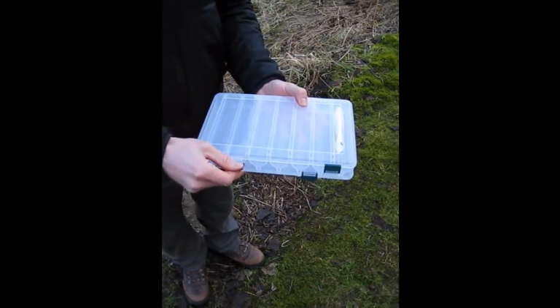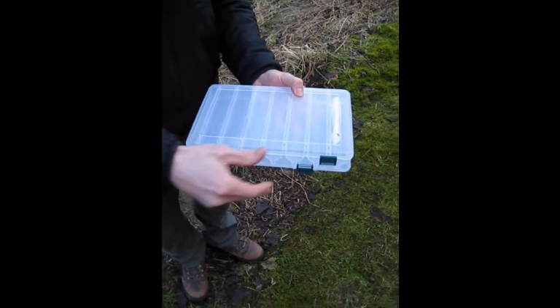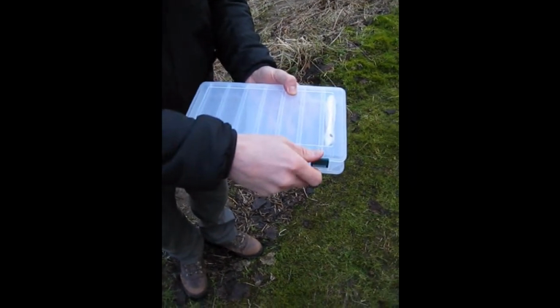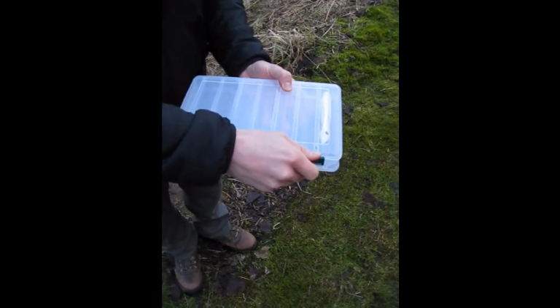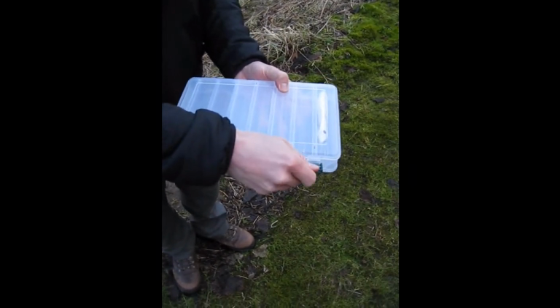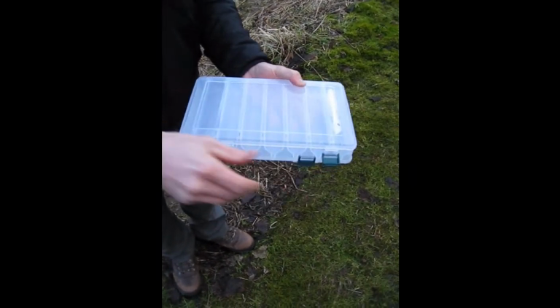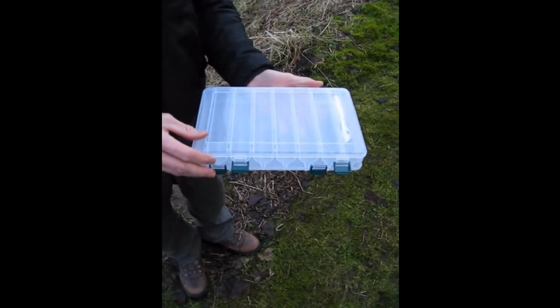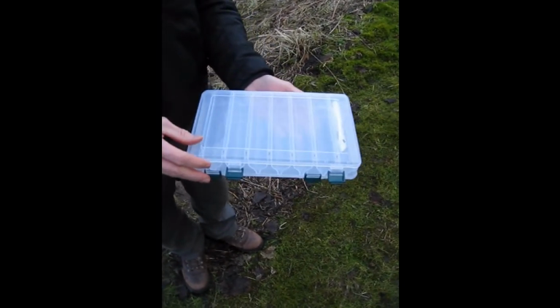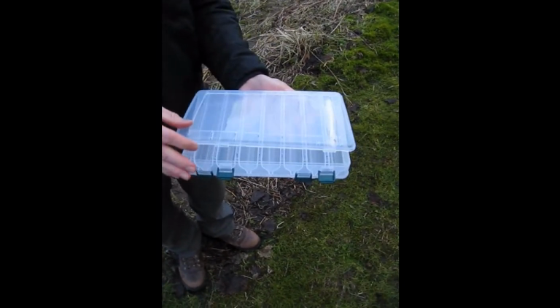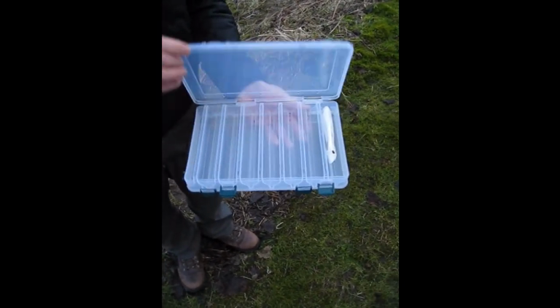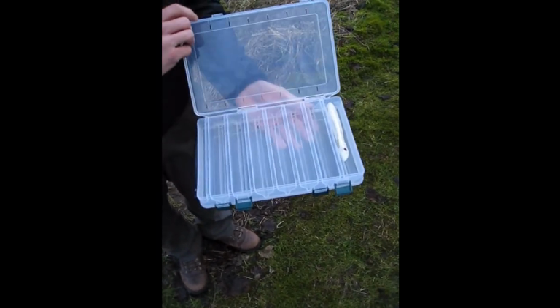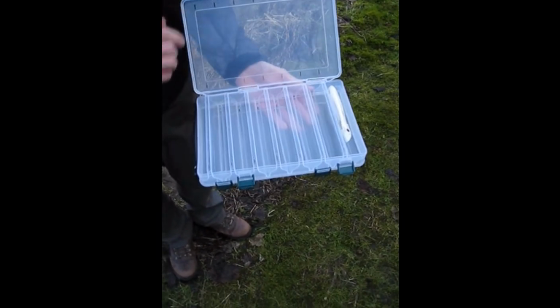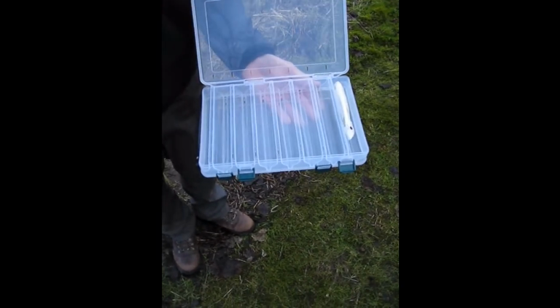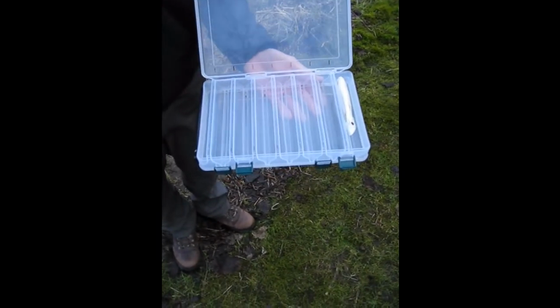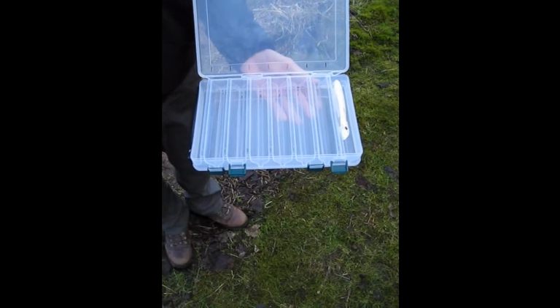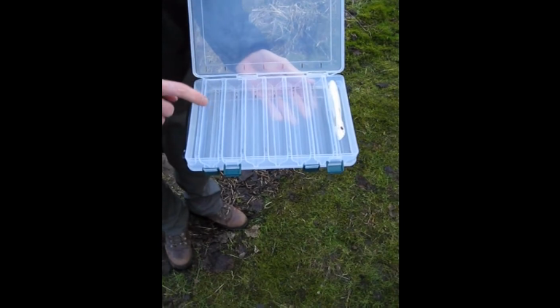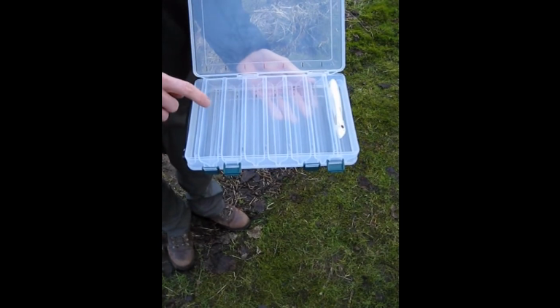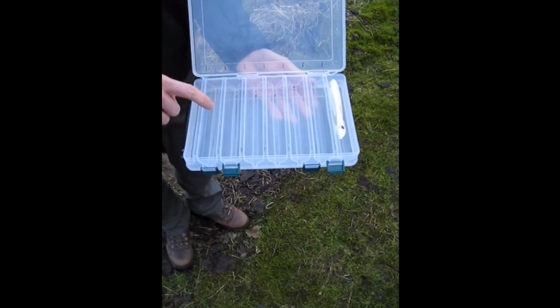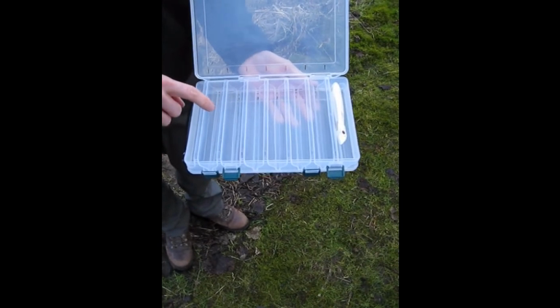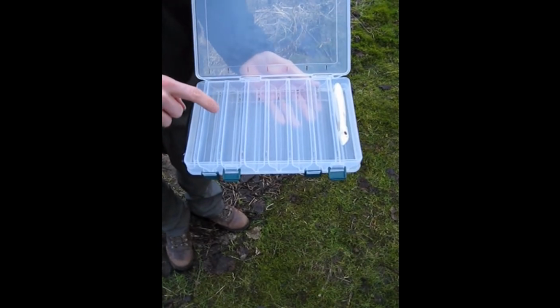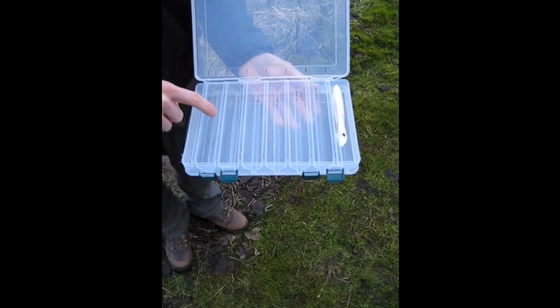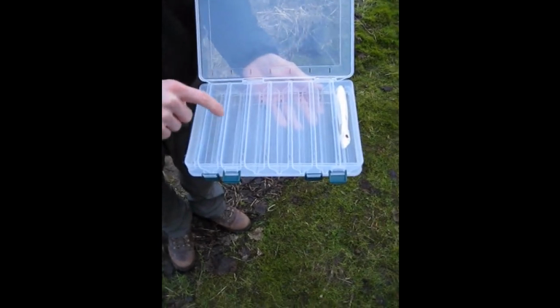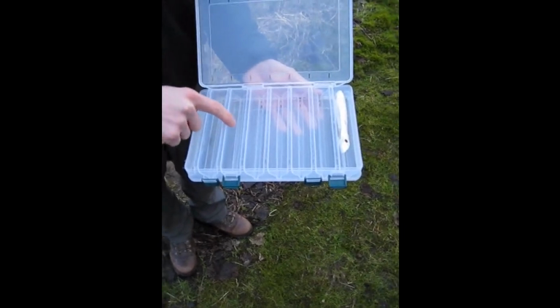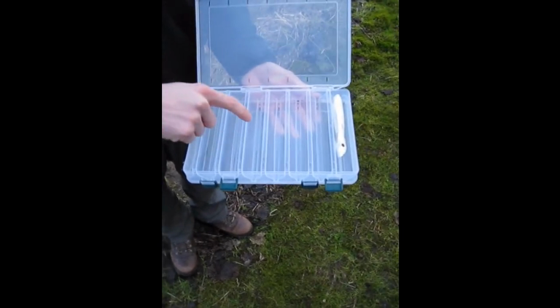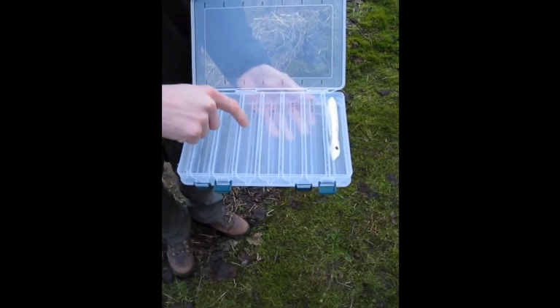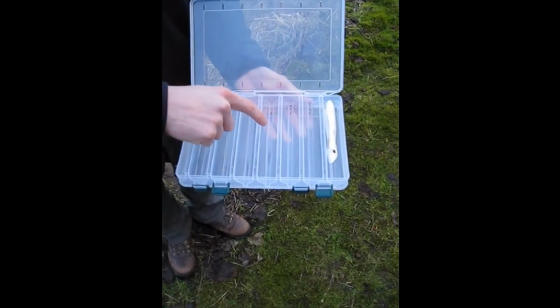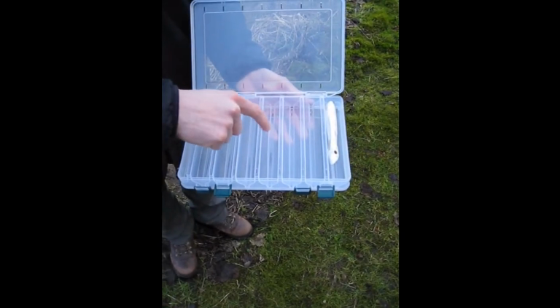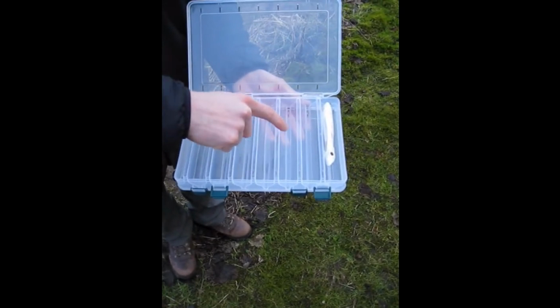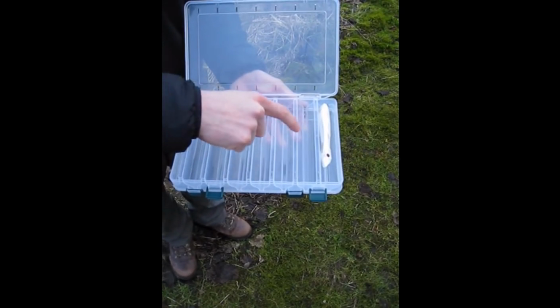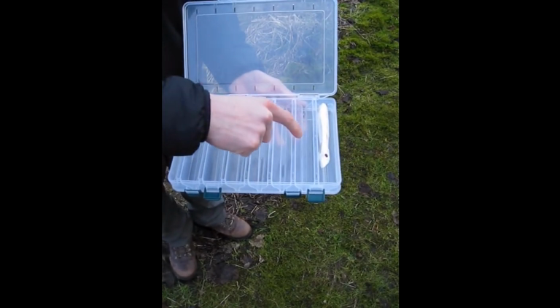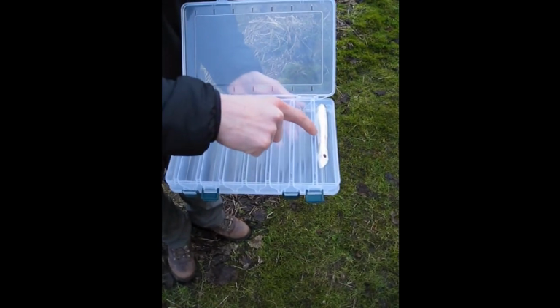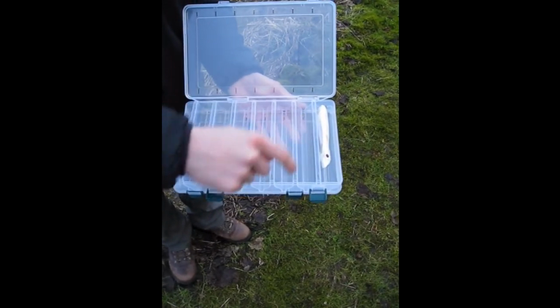Here on the other side is exactly the same. We've got another seven compartments: one, two, three, four, five, six, seven.